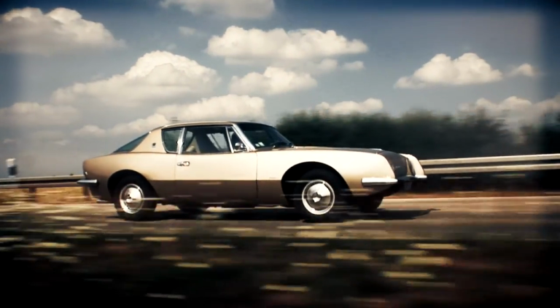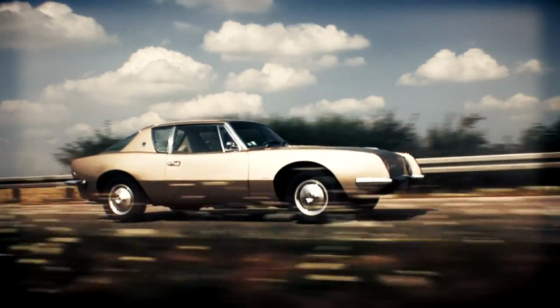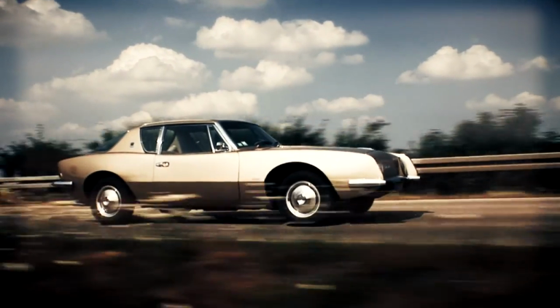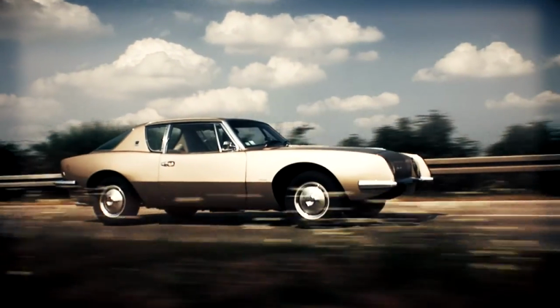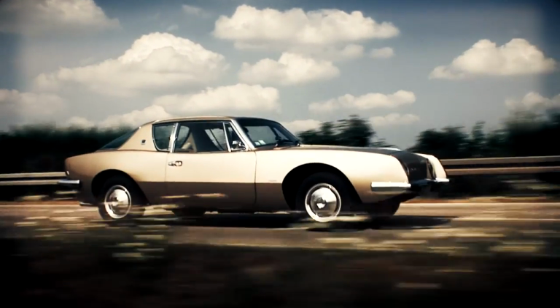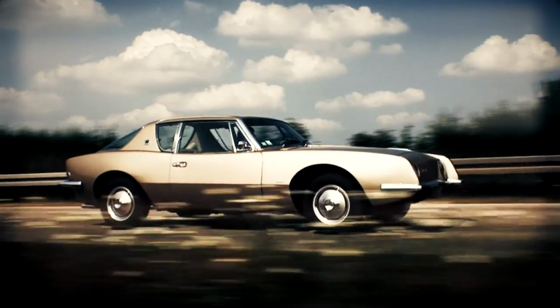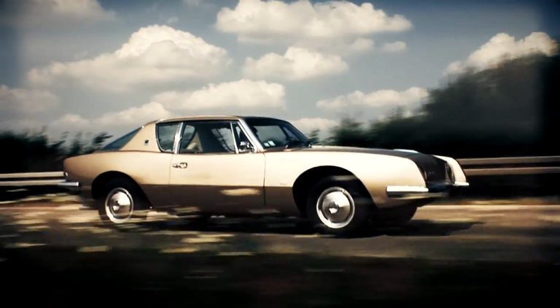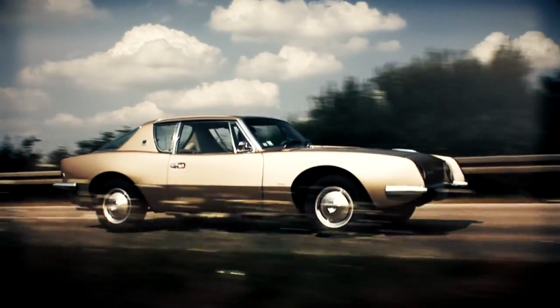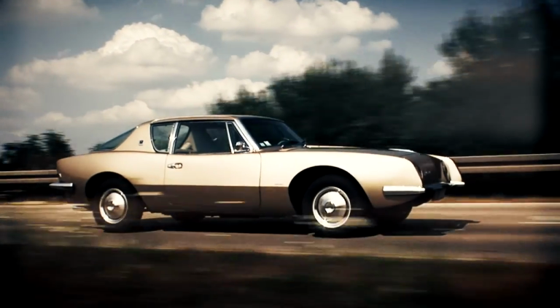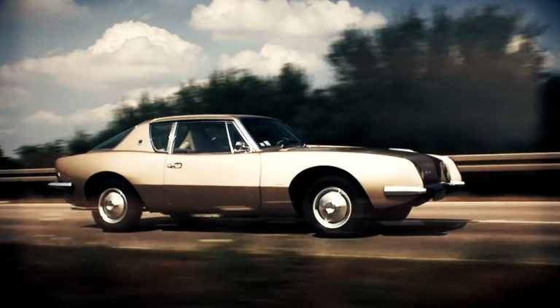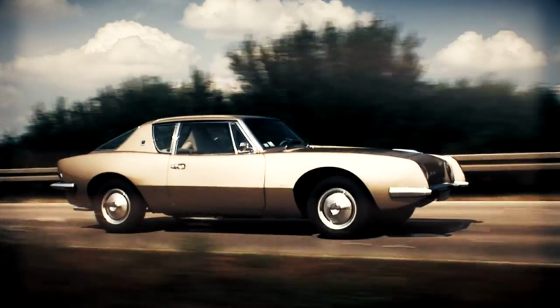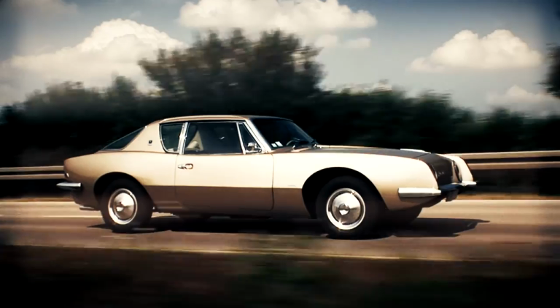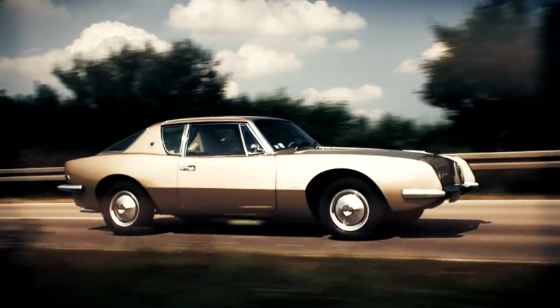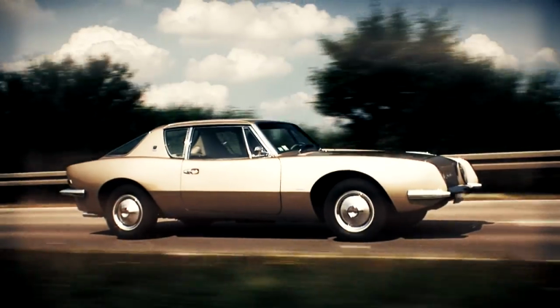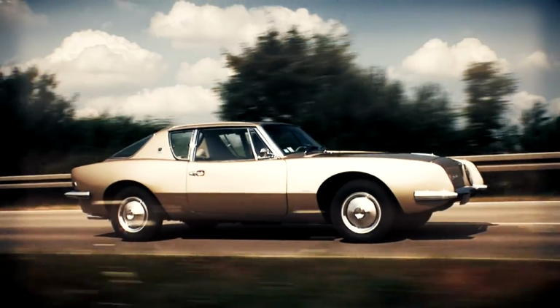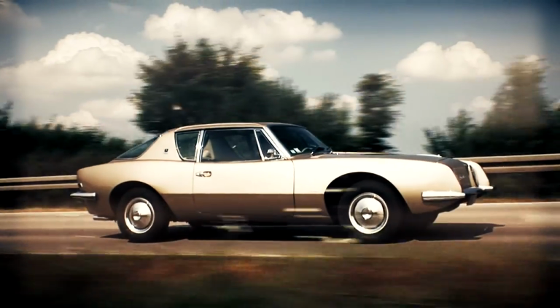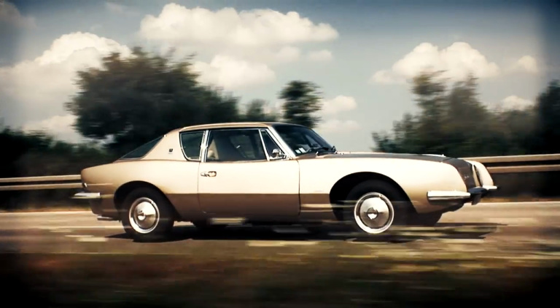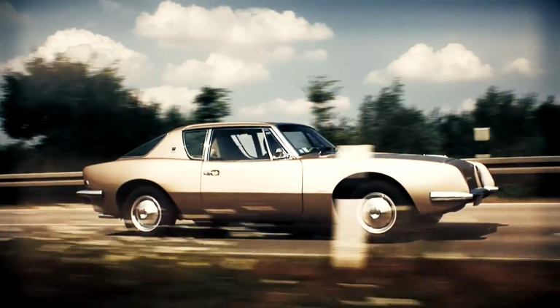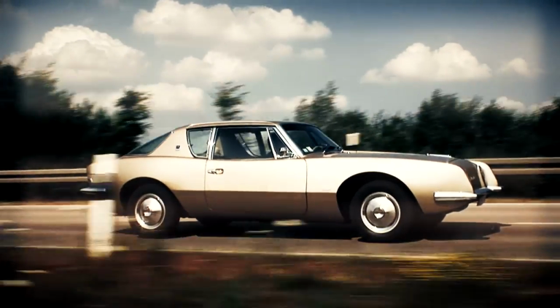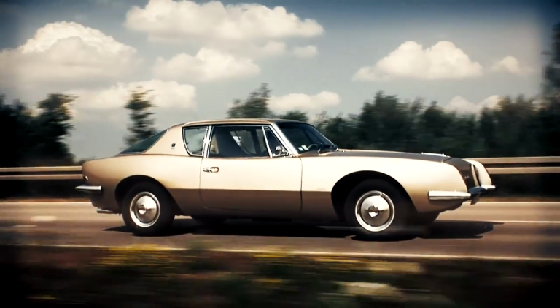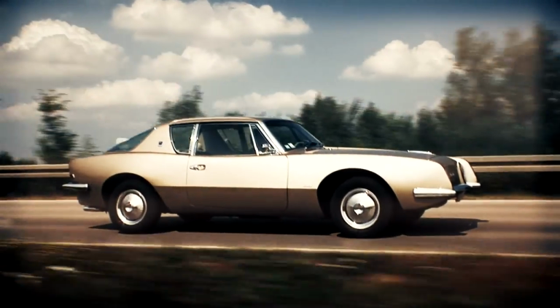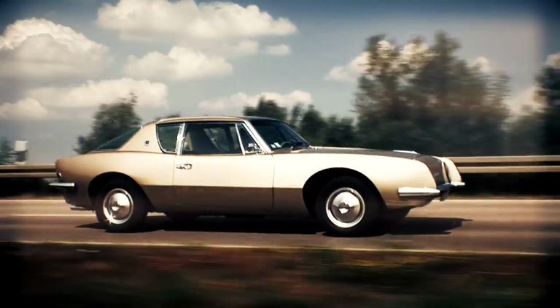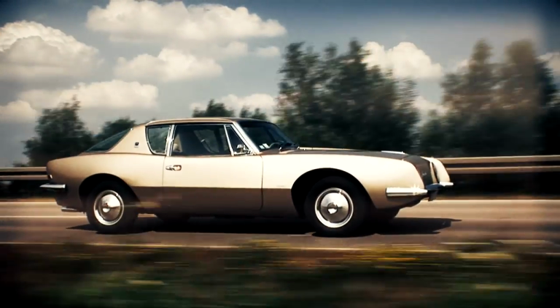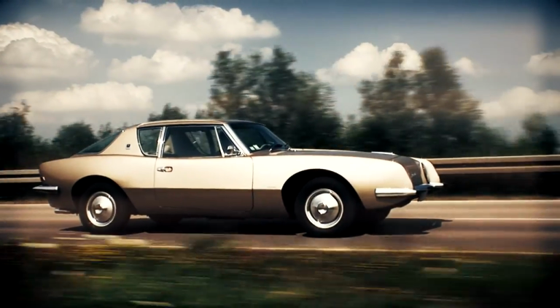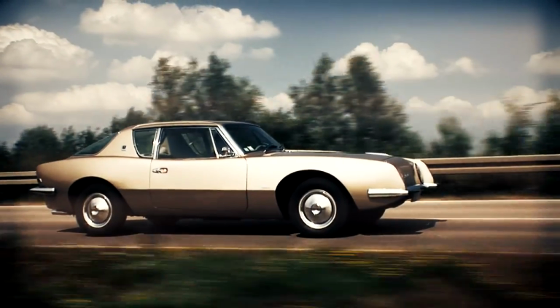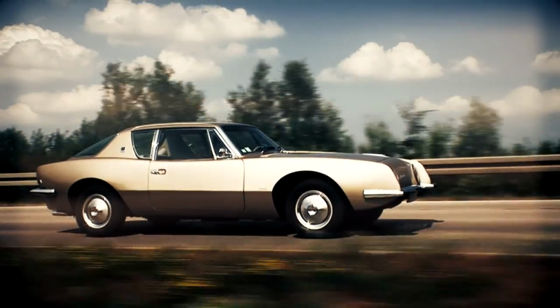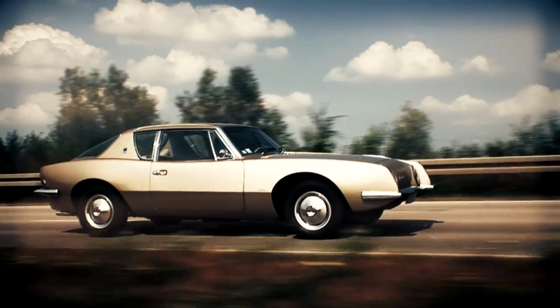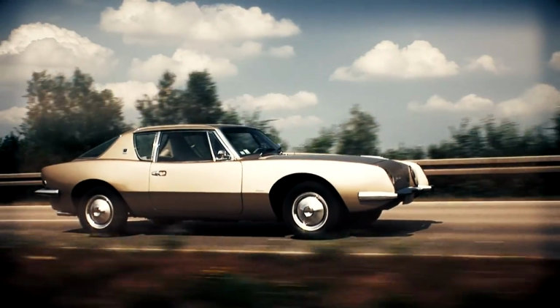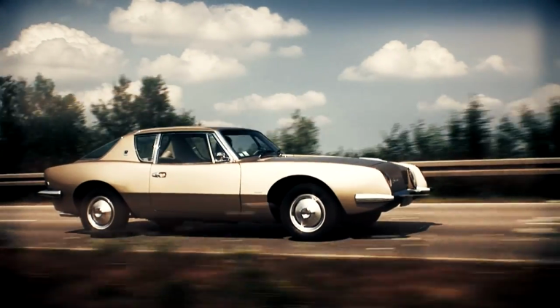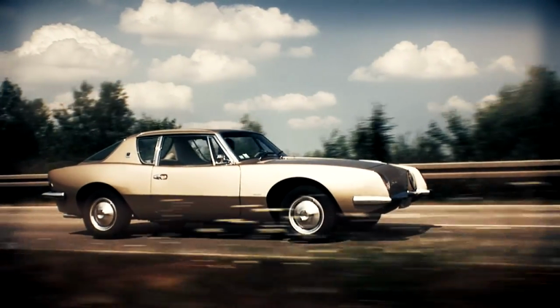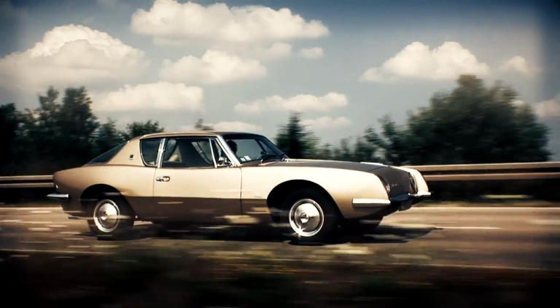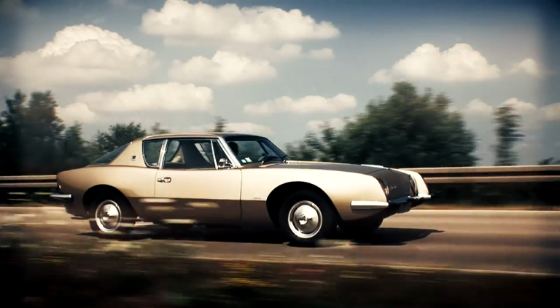The carmaker Studebaker survived exactly two years and then had to close its gates.